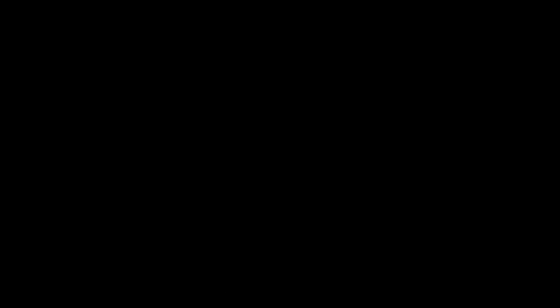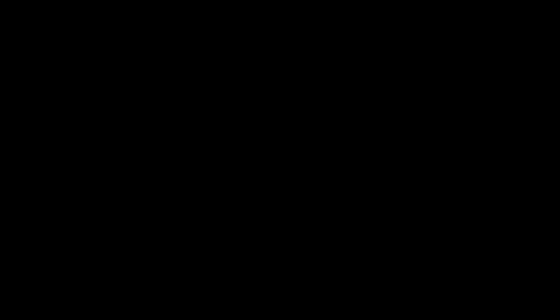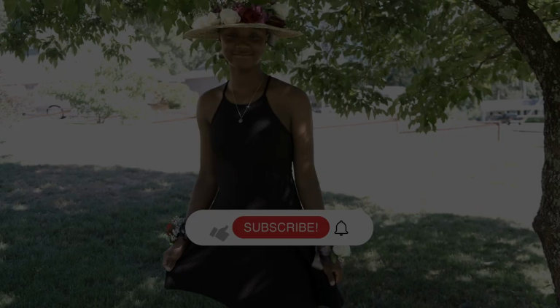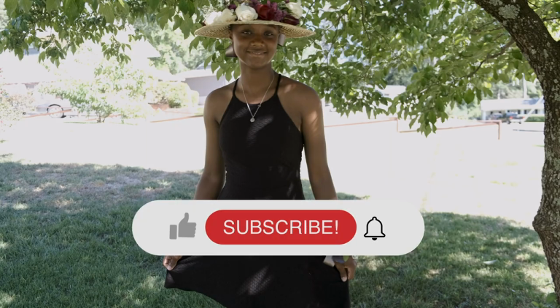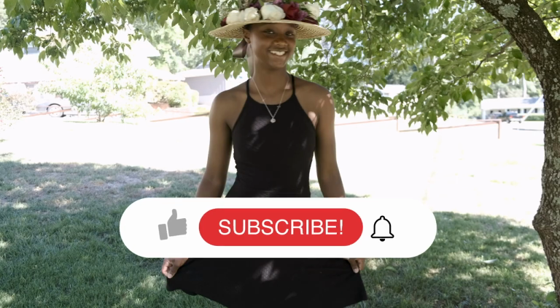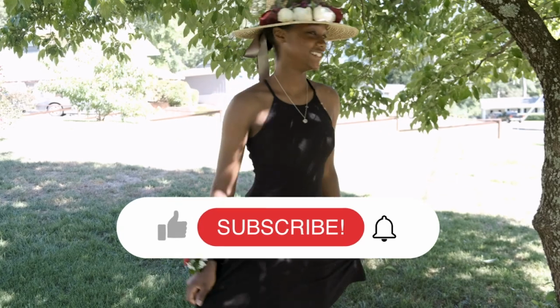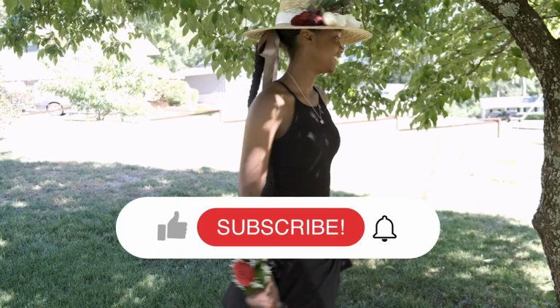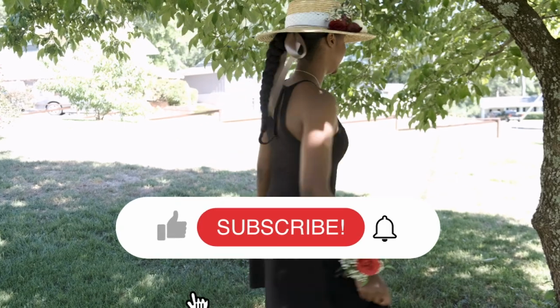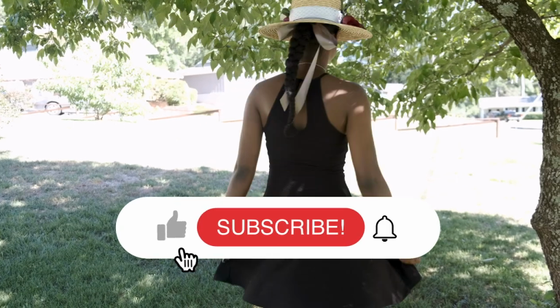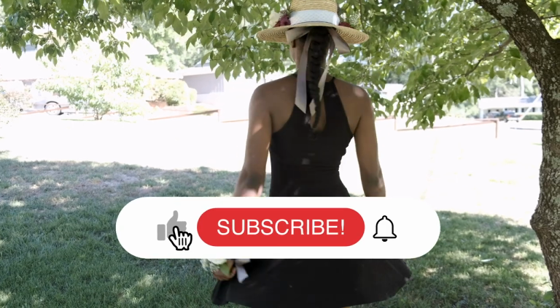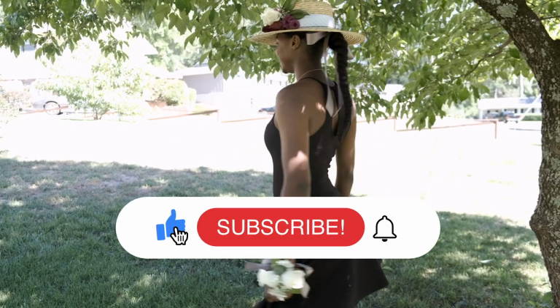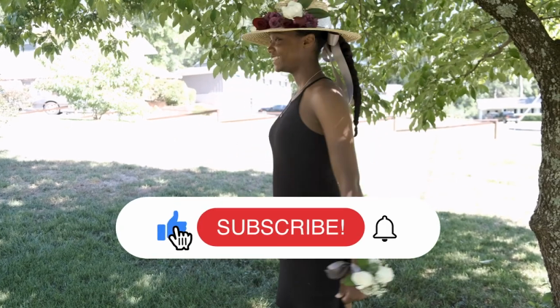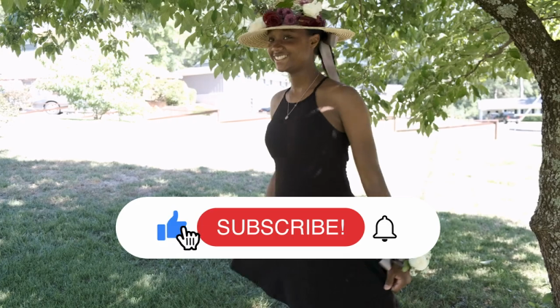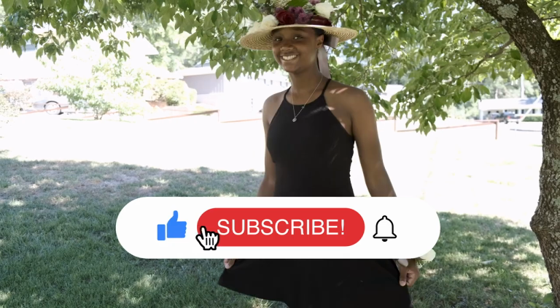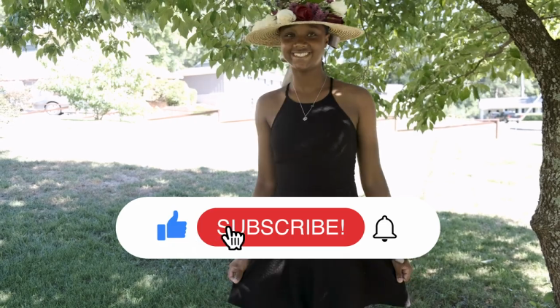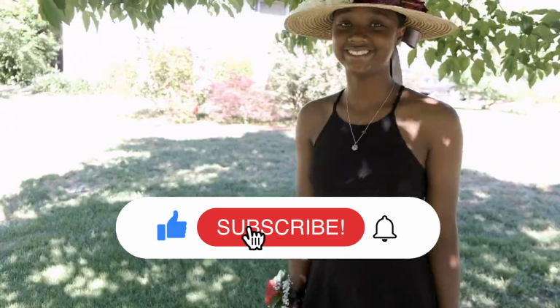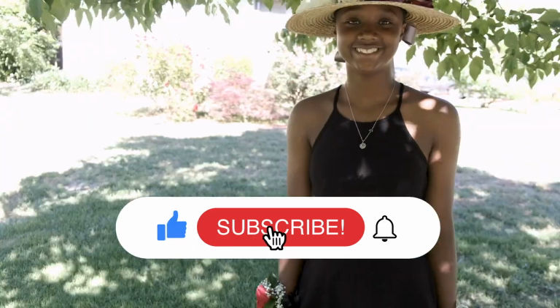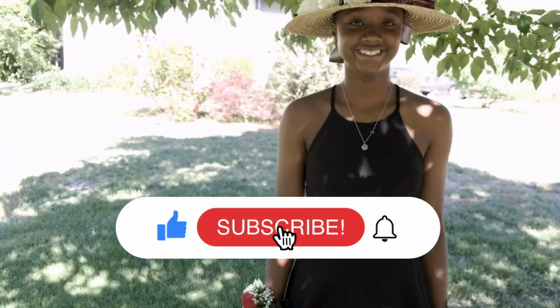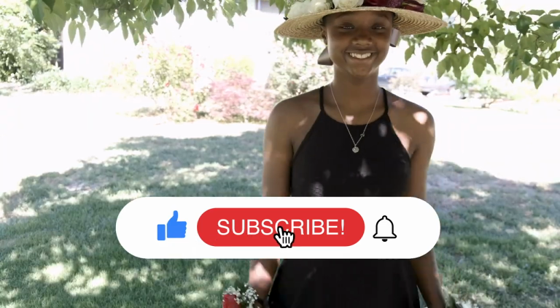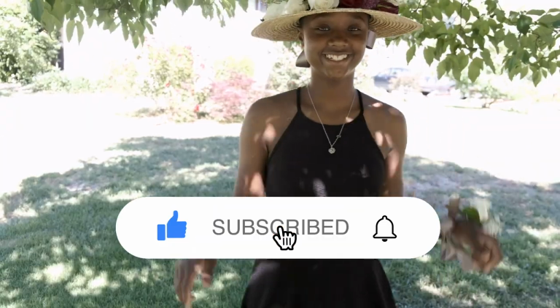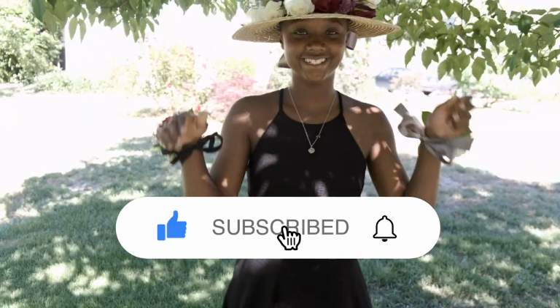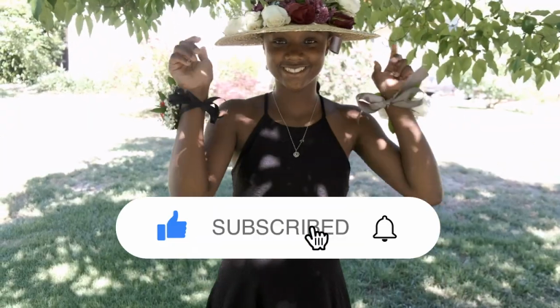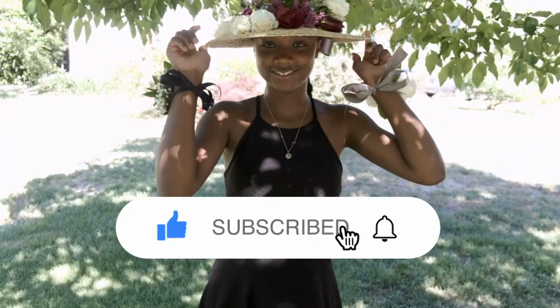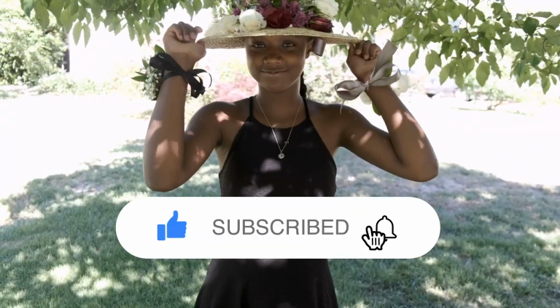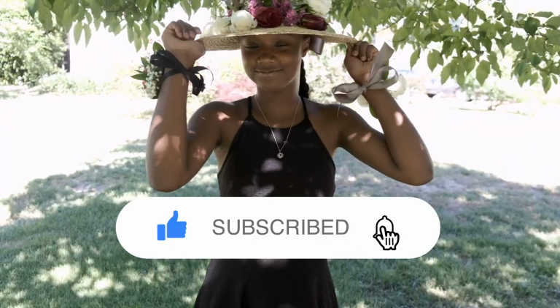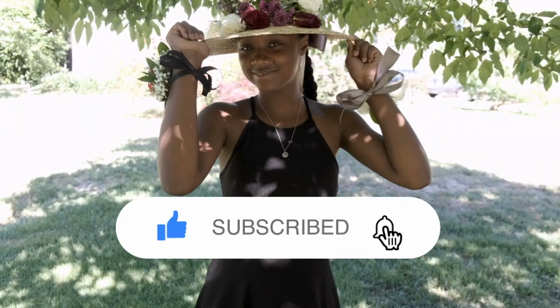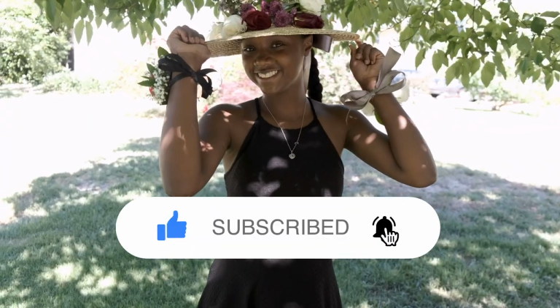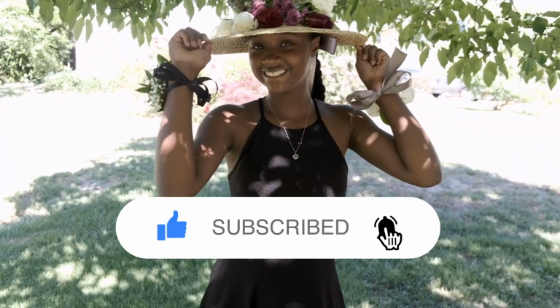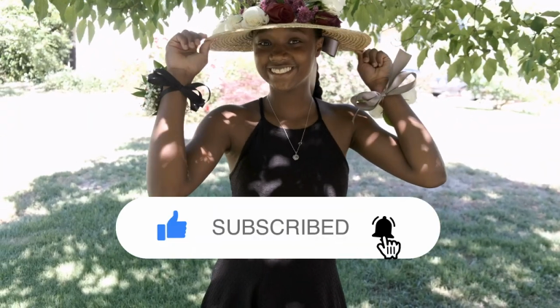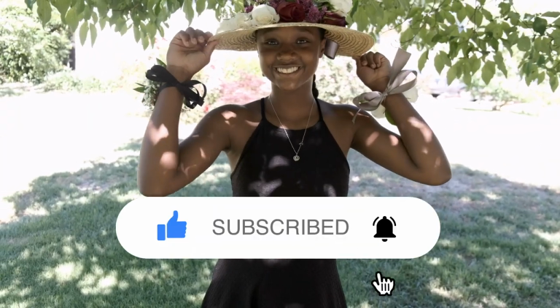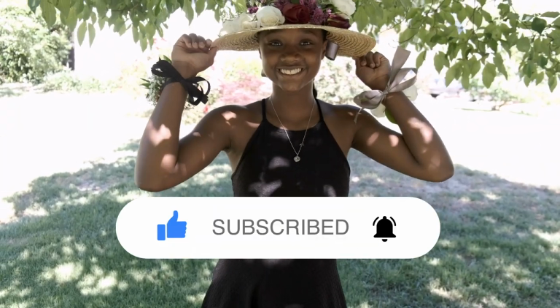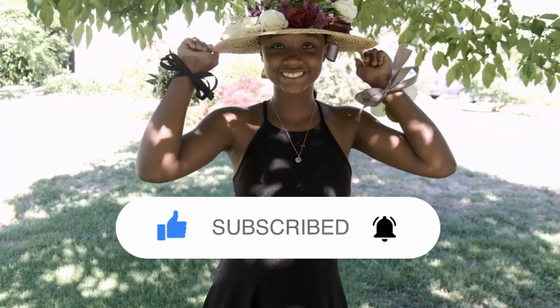Don't forget to subscribe and hit the notification bell for more content. It's soul season!